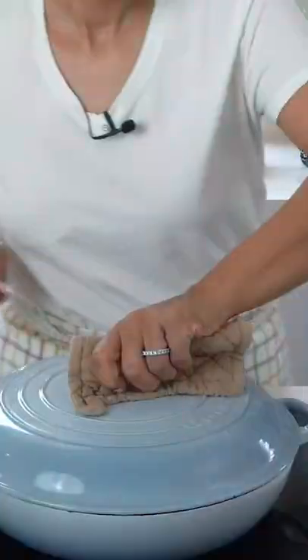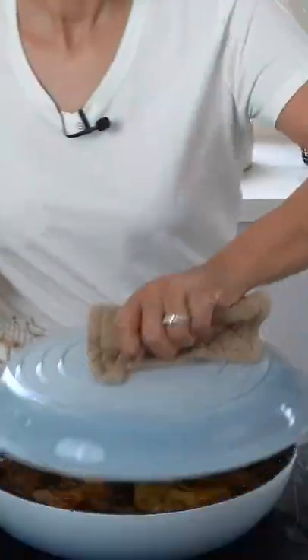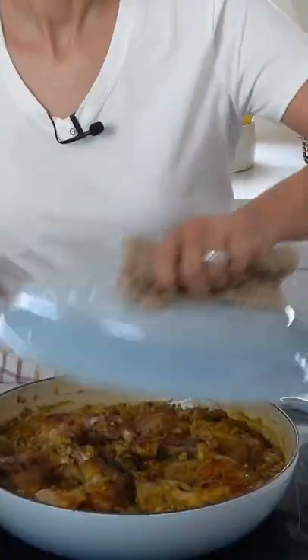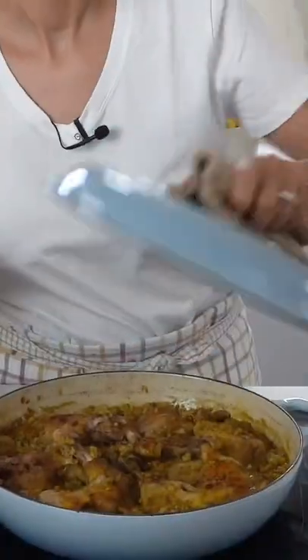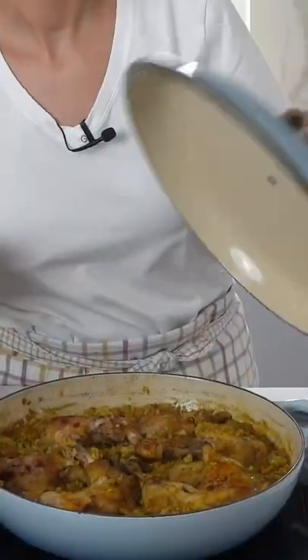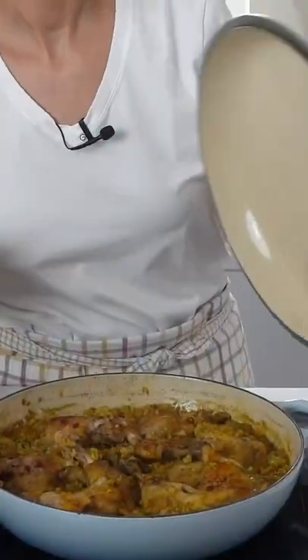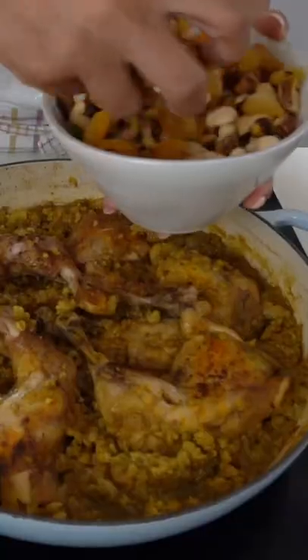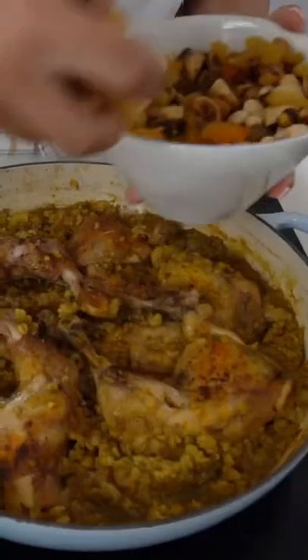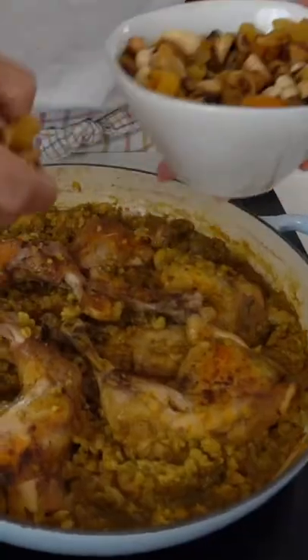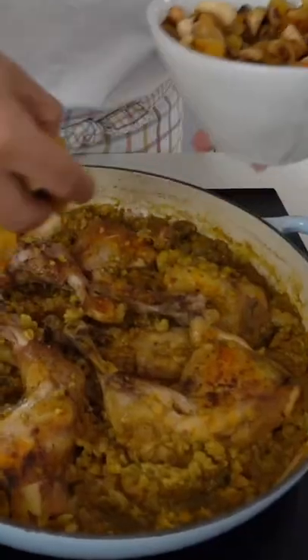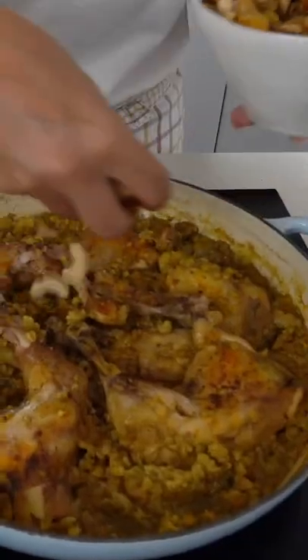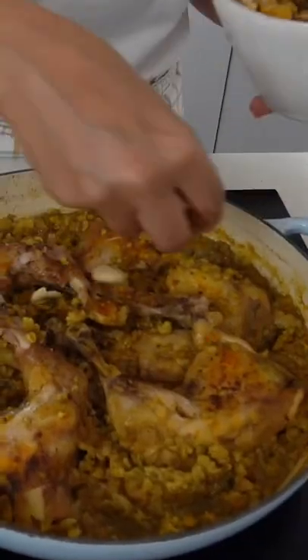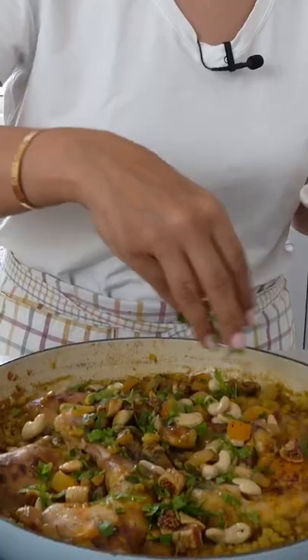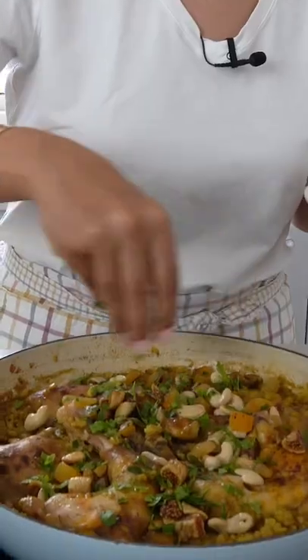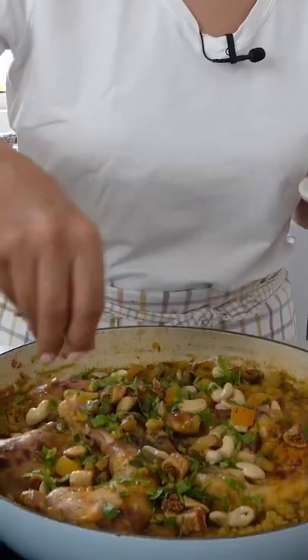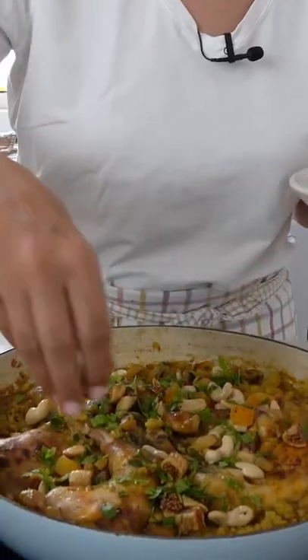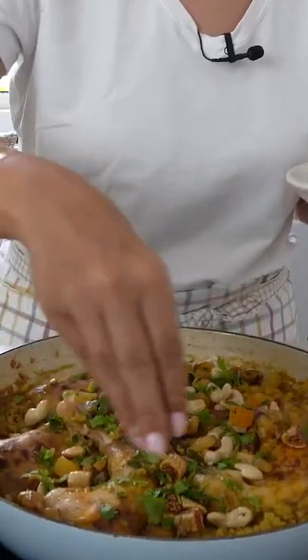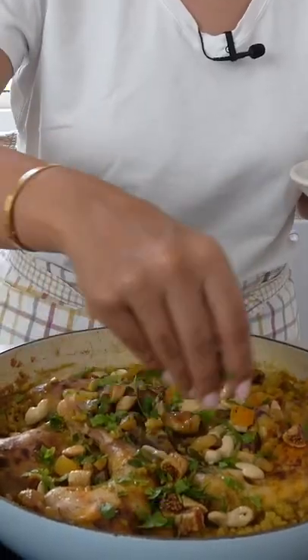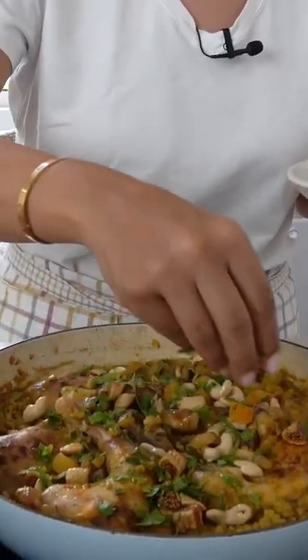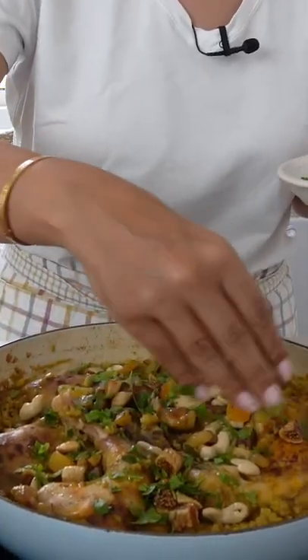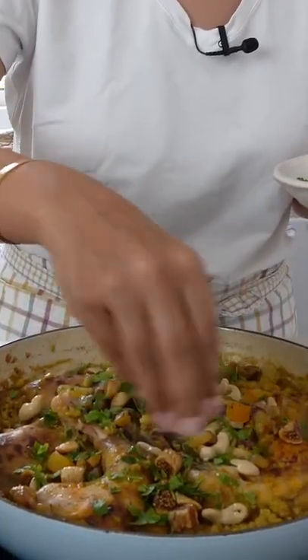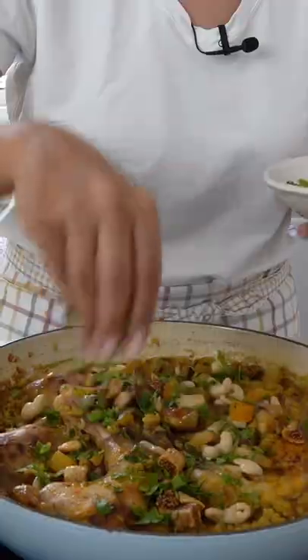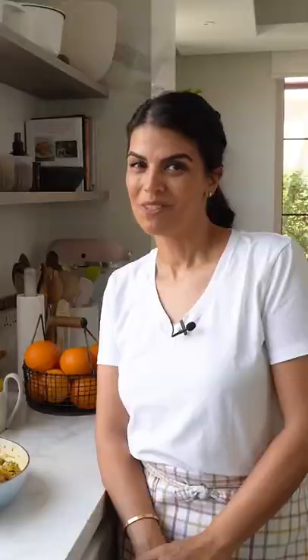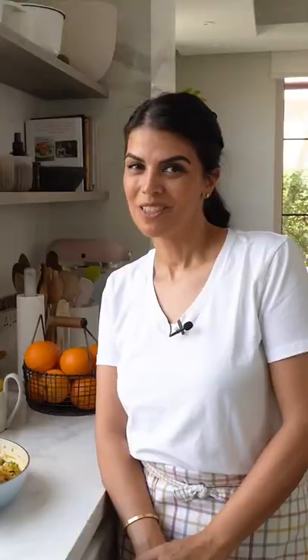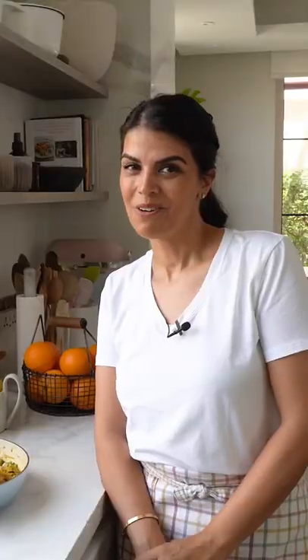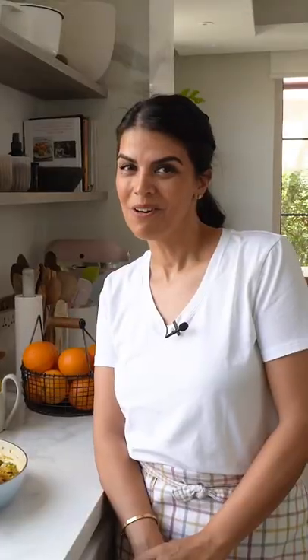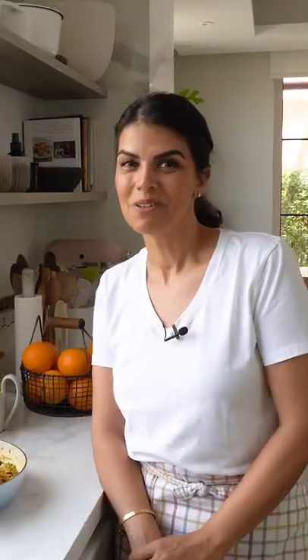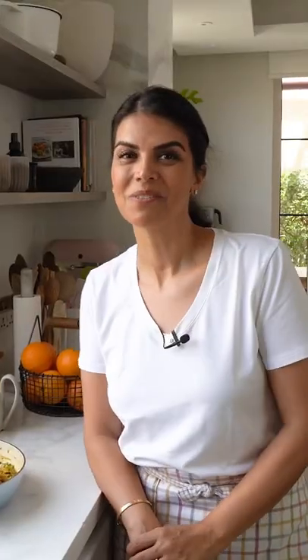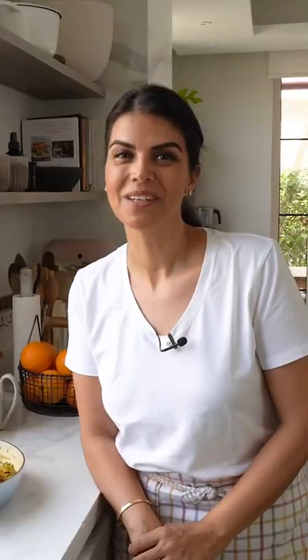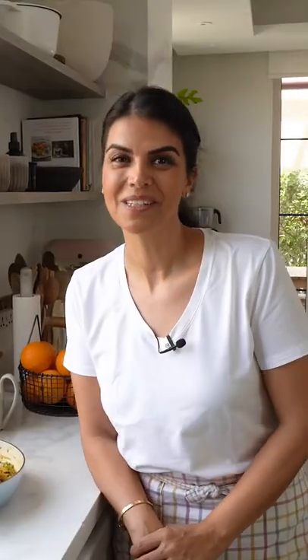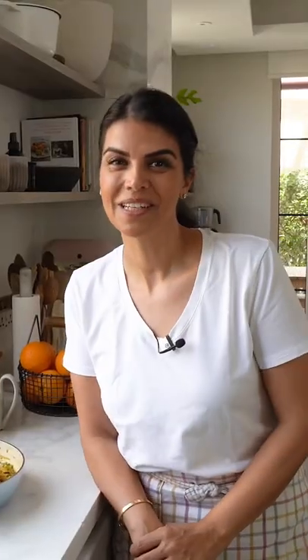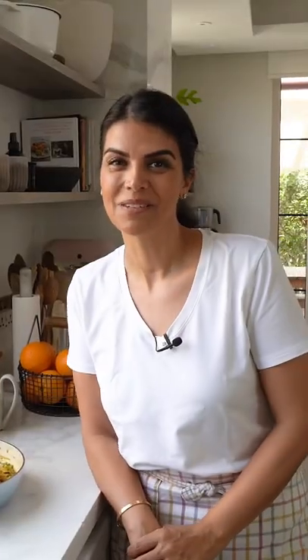A delicious one-pot recipe — do try it at home, and I'm wishing you all Ramadan Kareem.